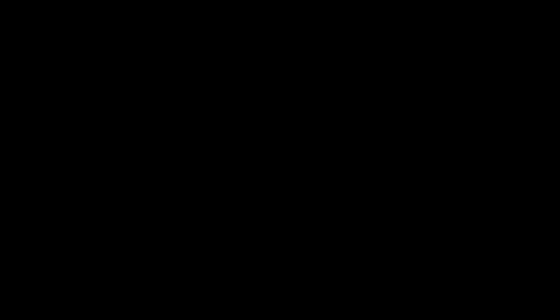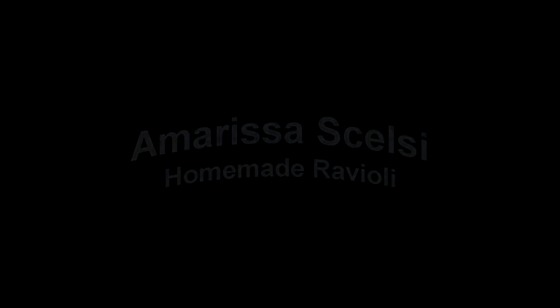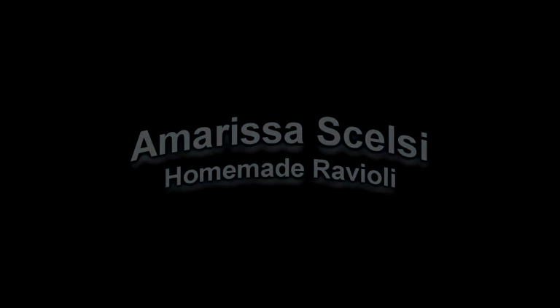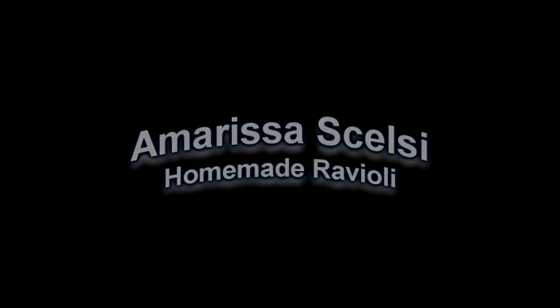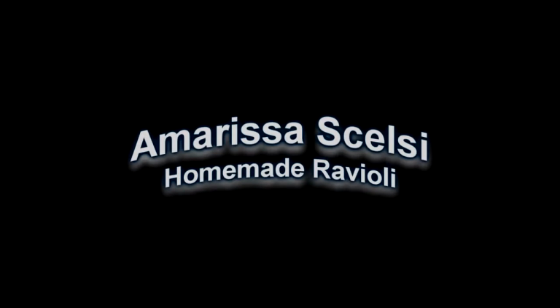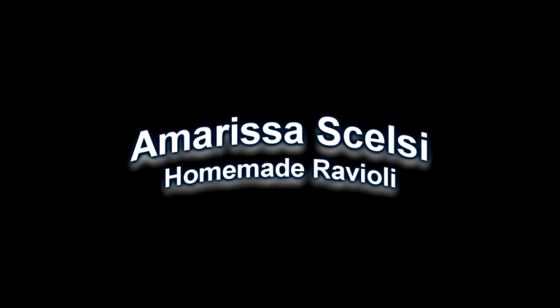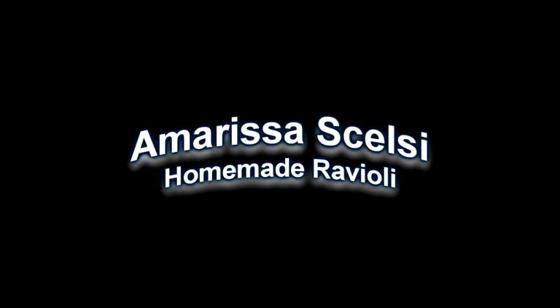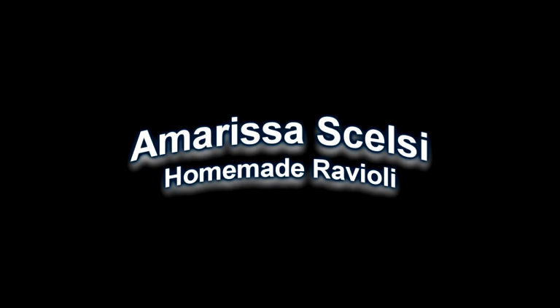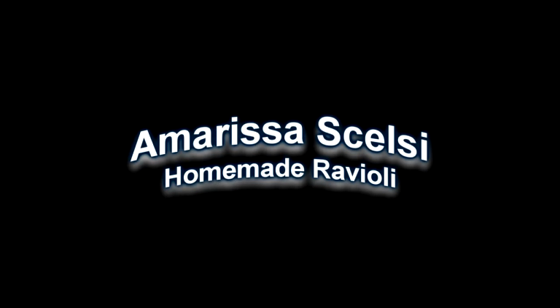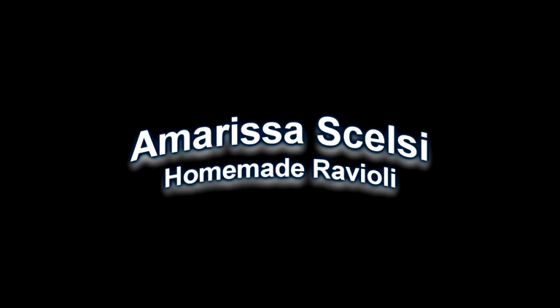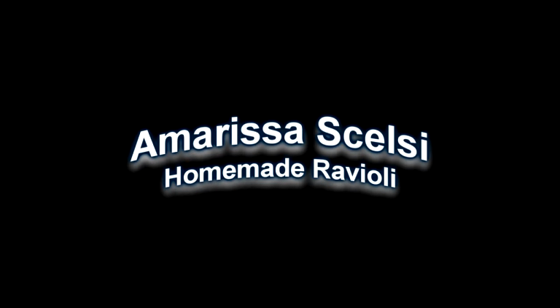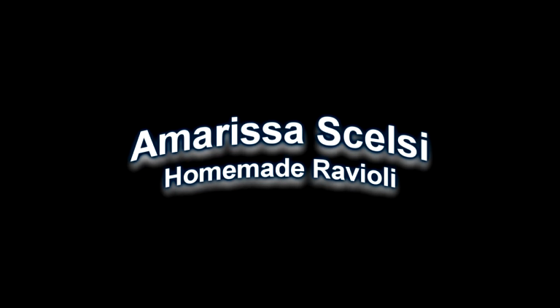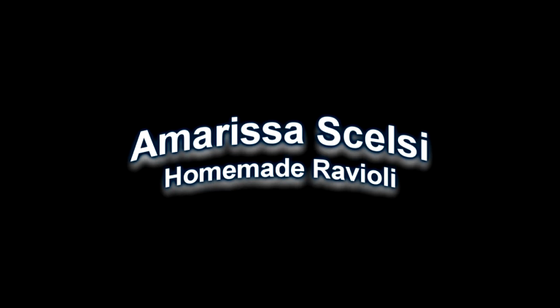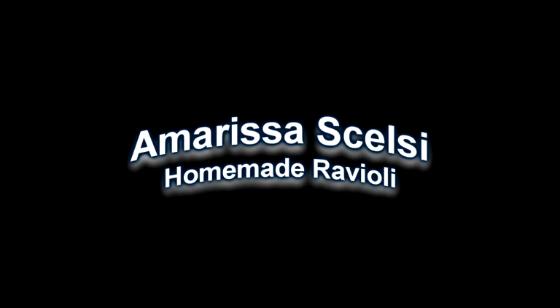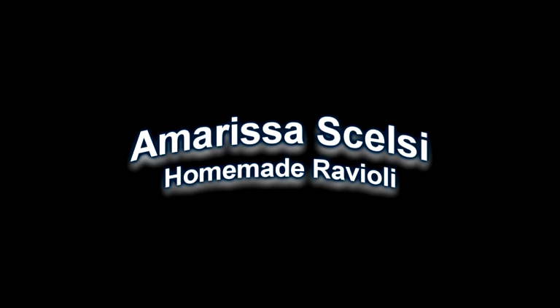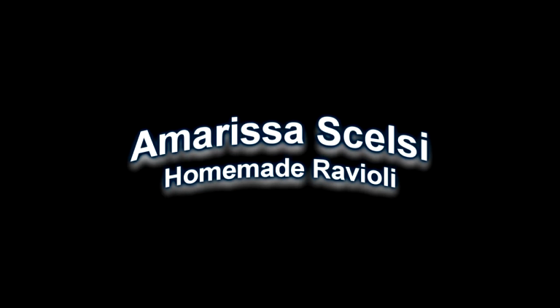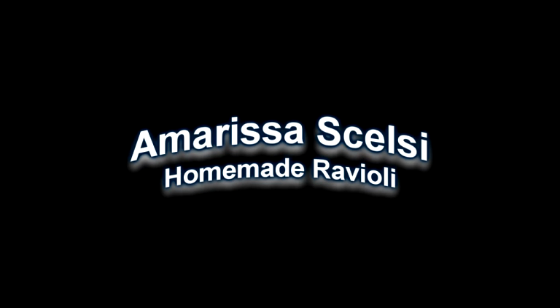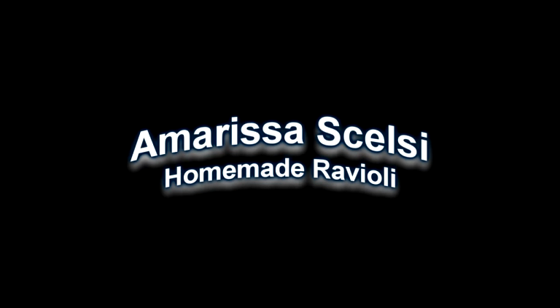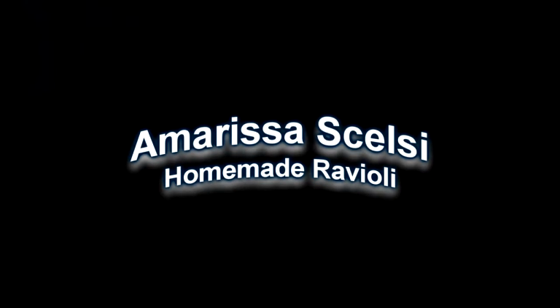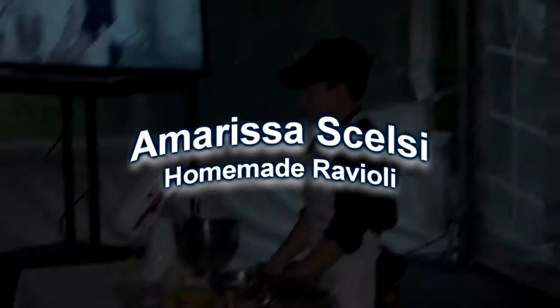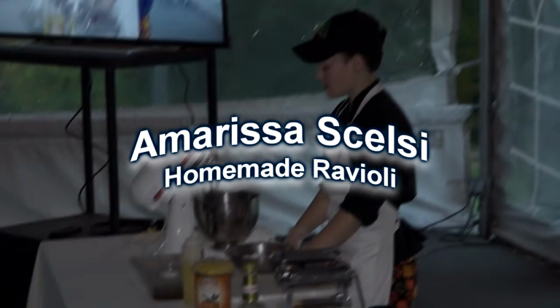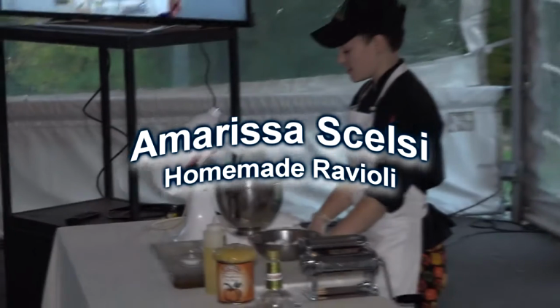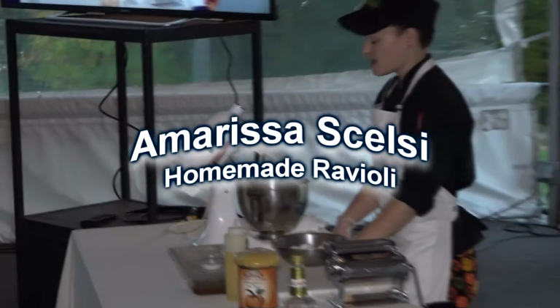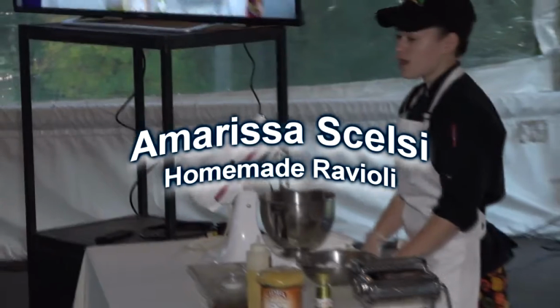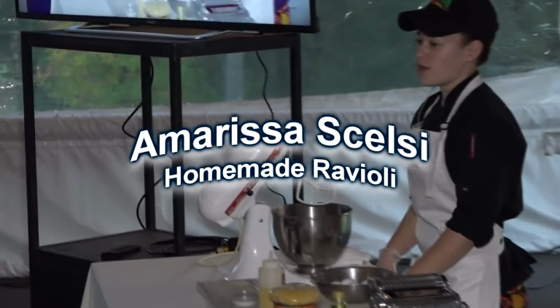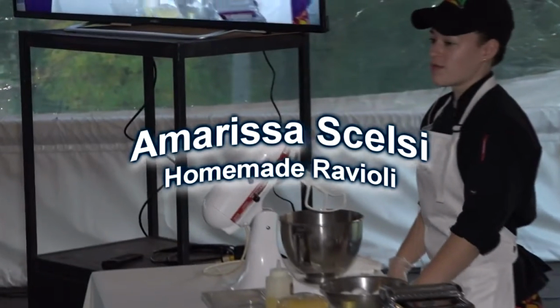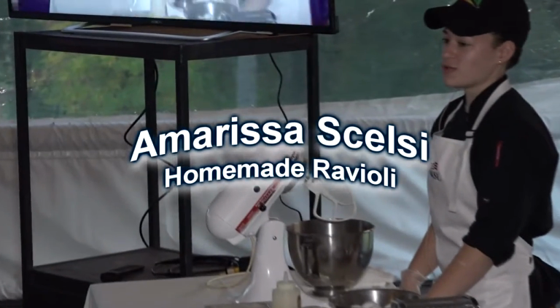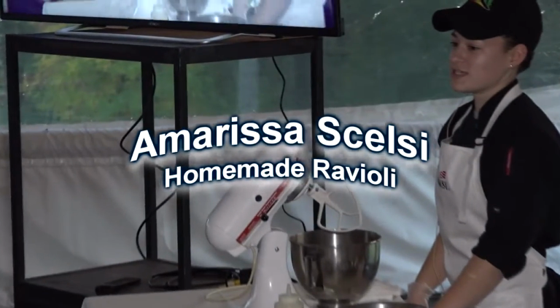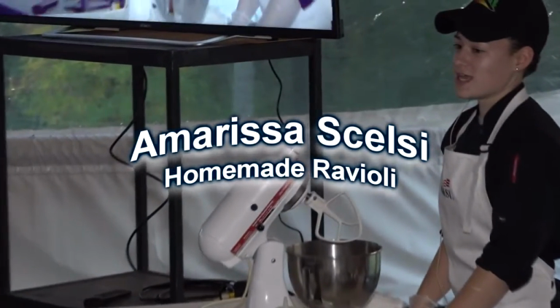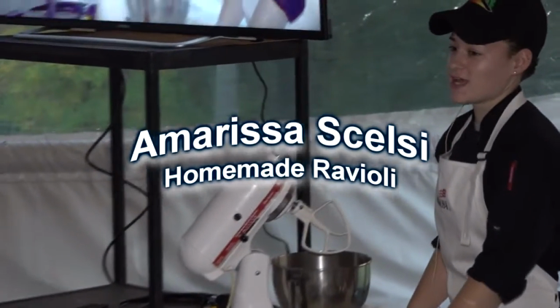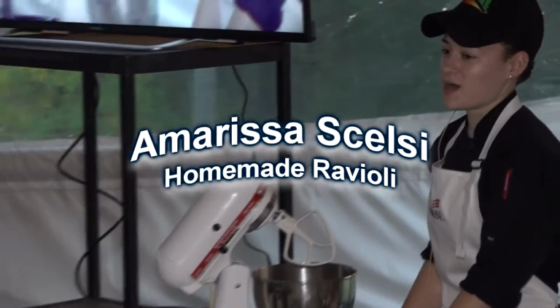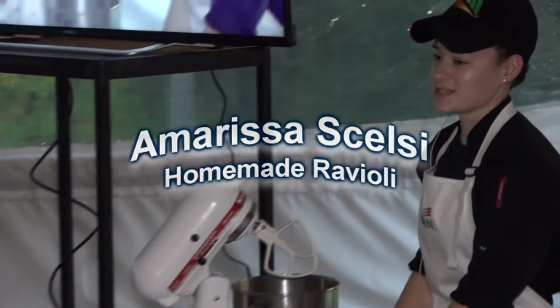I just graduated from Vestal High School and I work at PS Restaurant. I'm going to show you how to make homemade raviolis and pasta today.